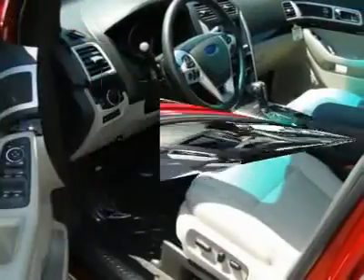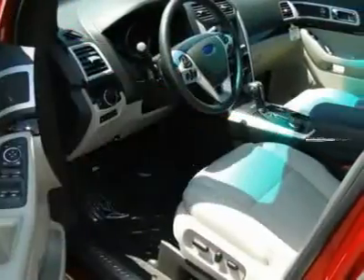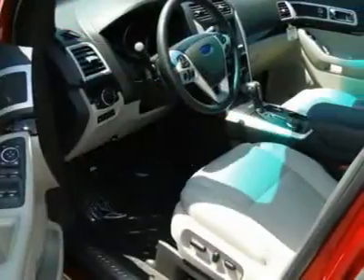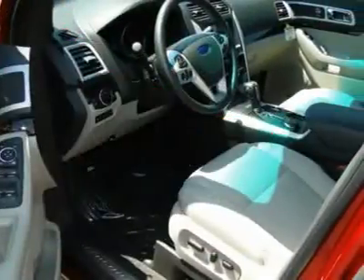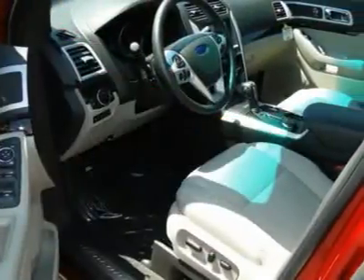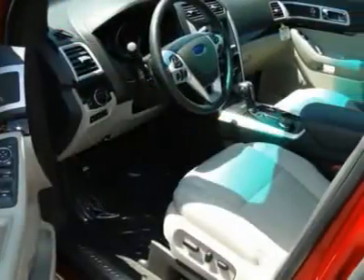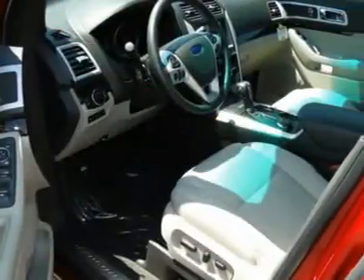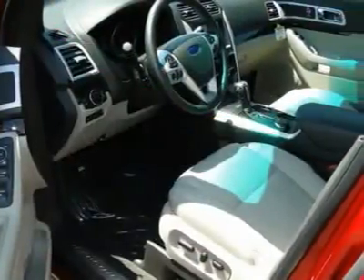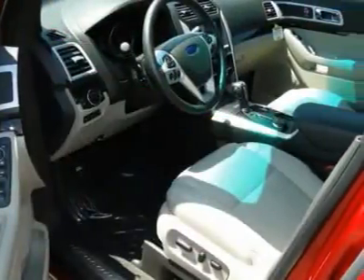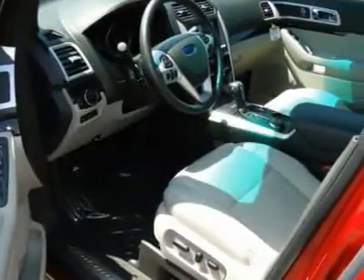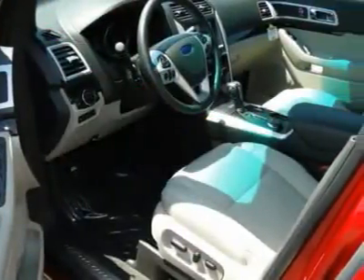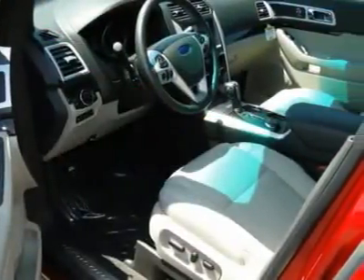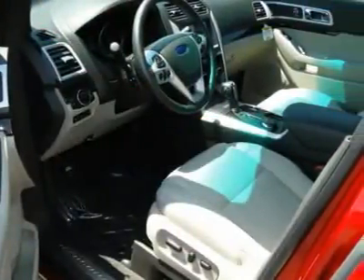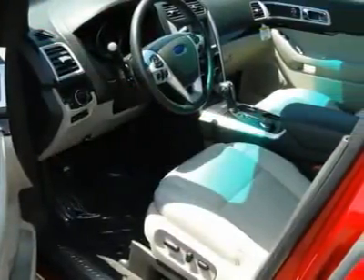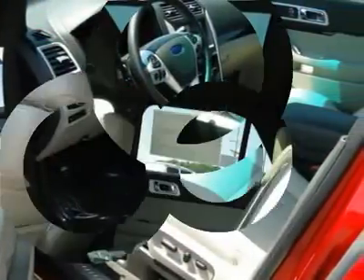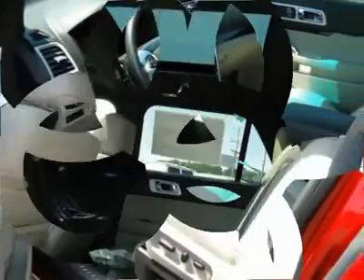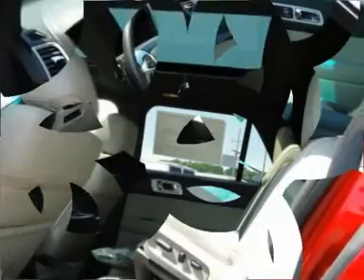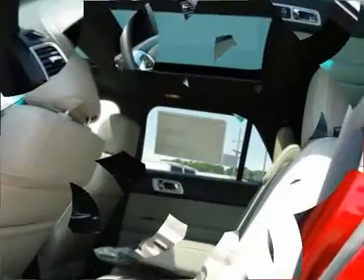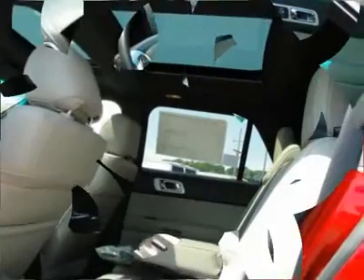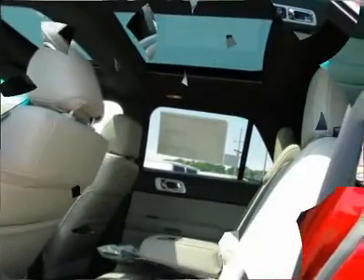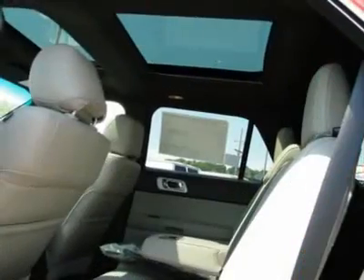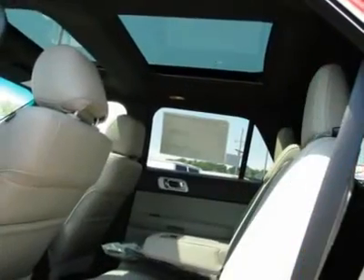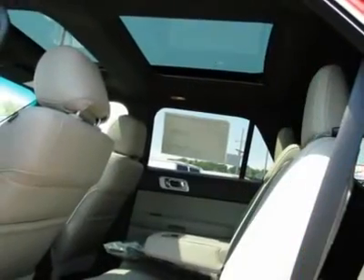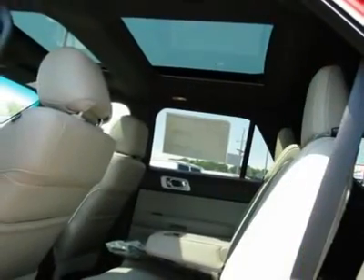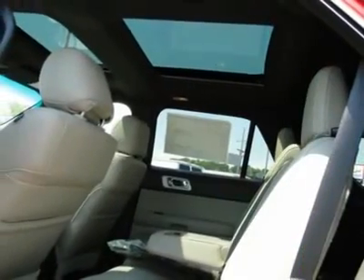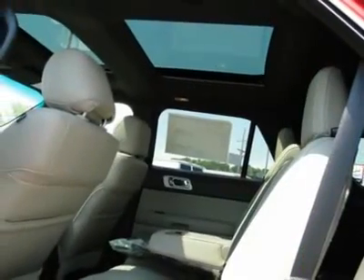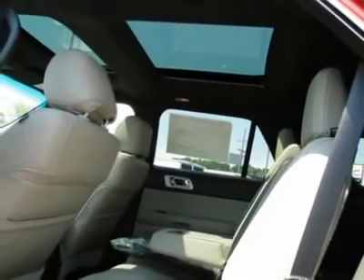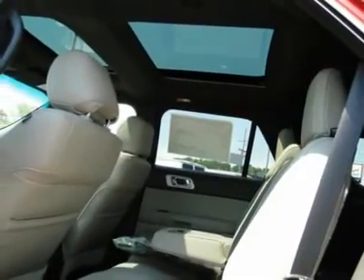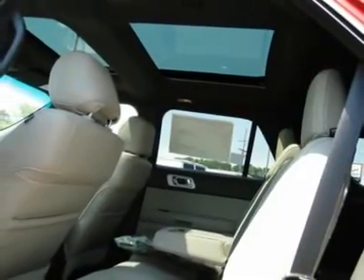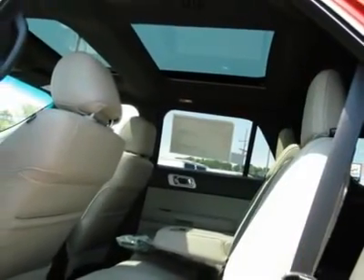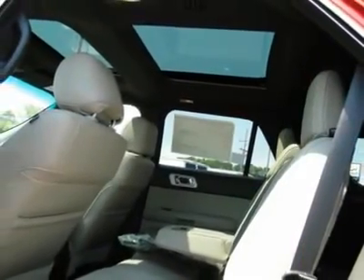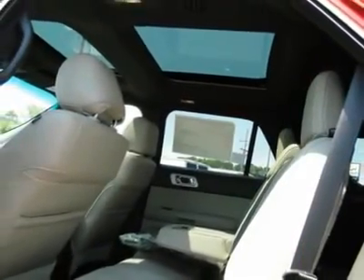Bluetooth wireless data link for hands-free phone, aluminum wheels, floor mats.